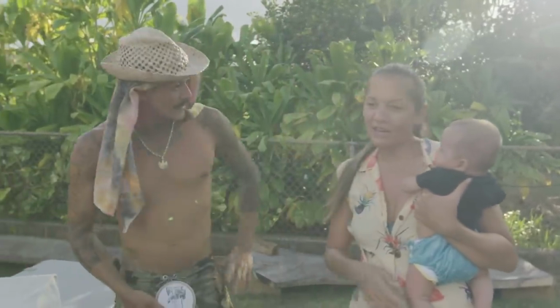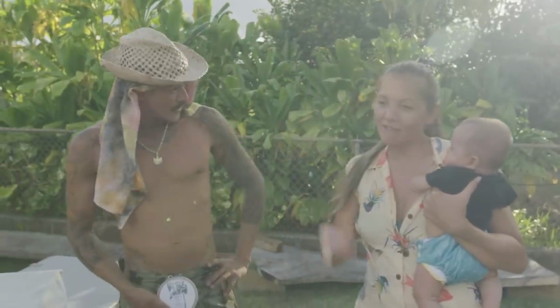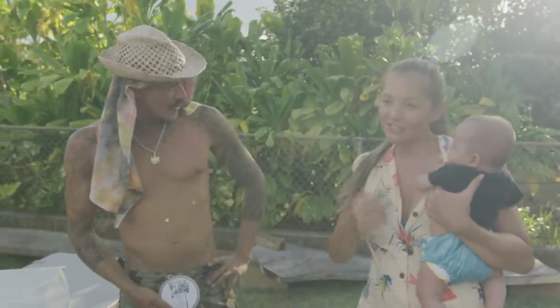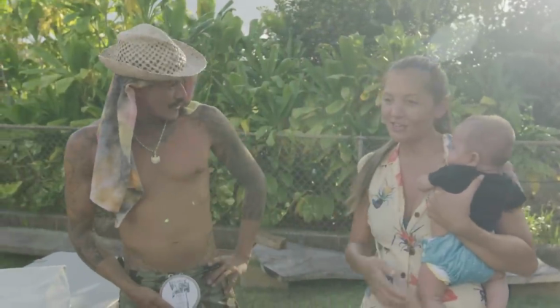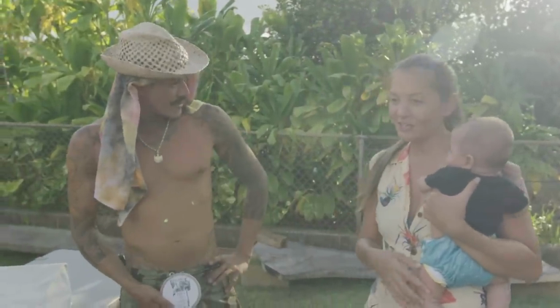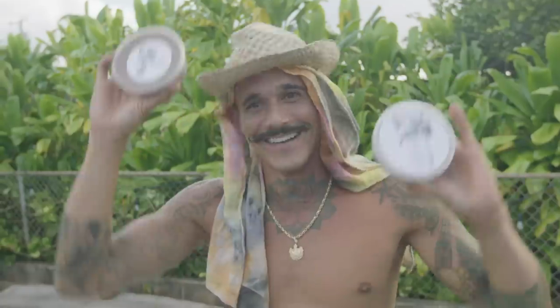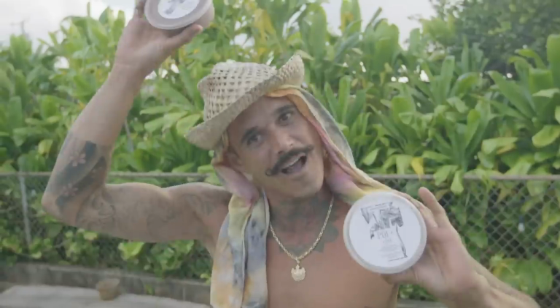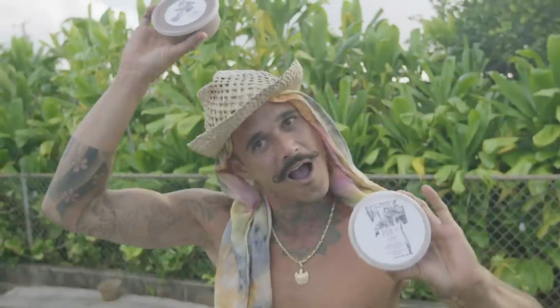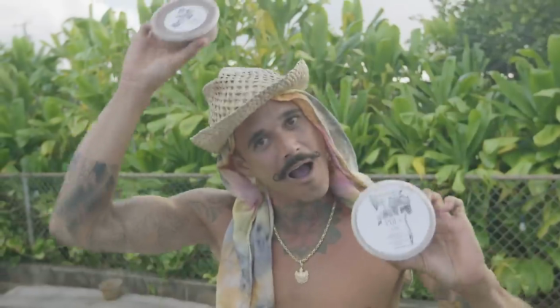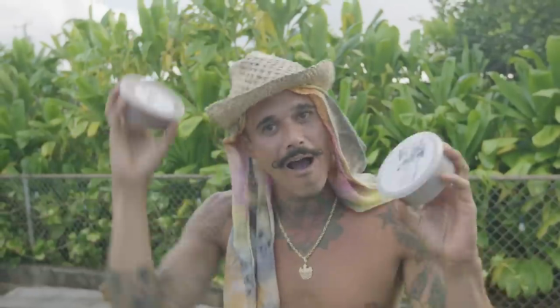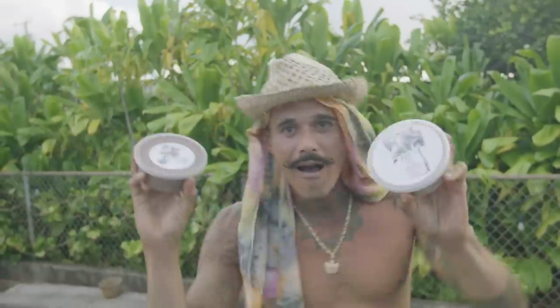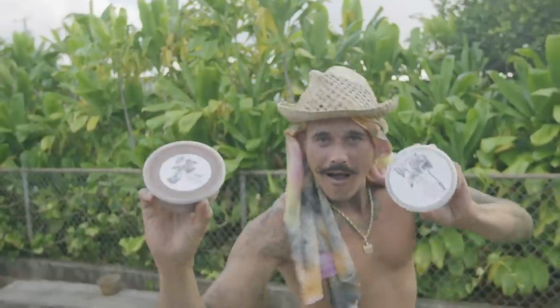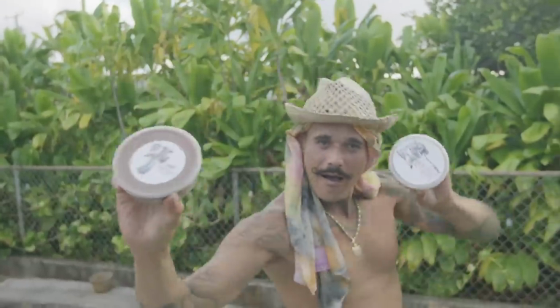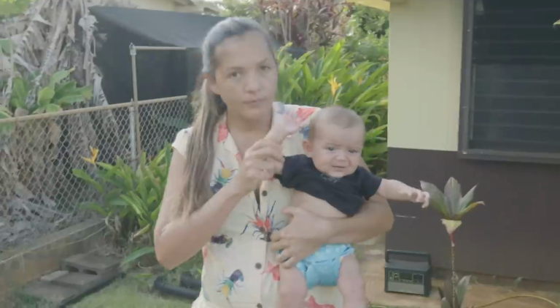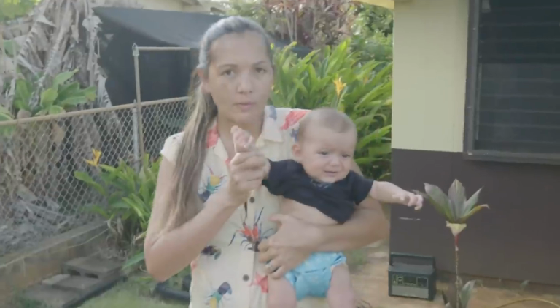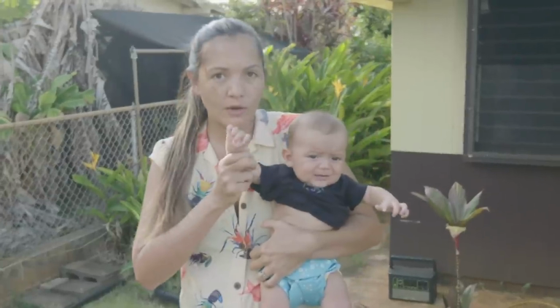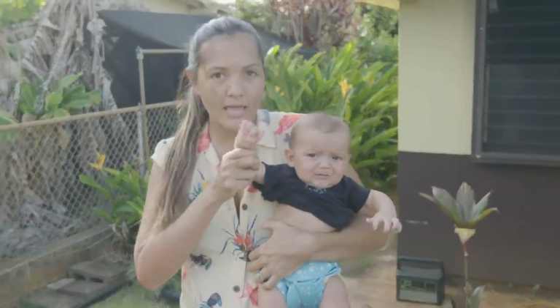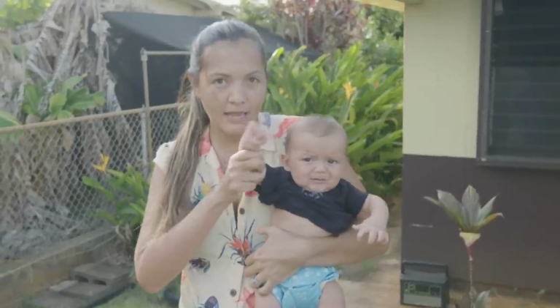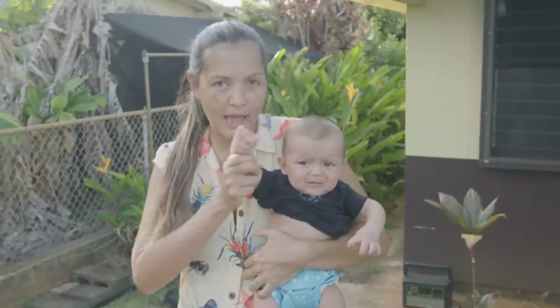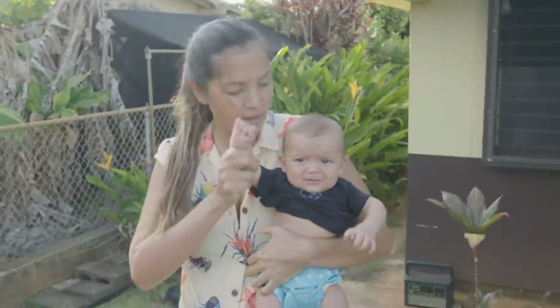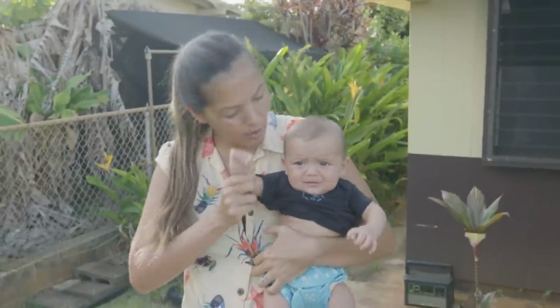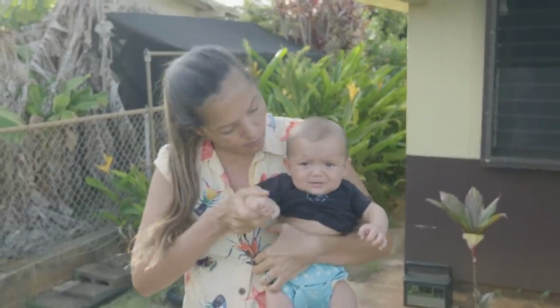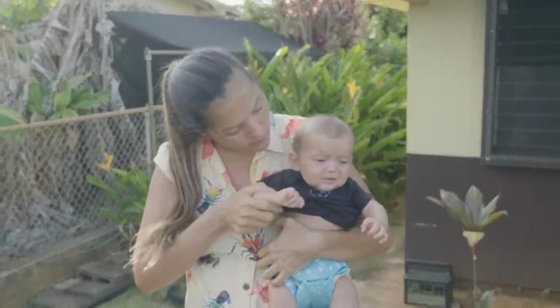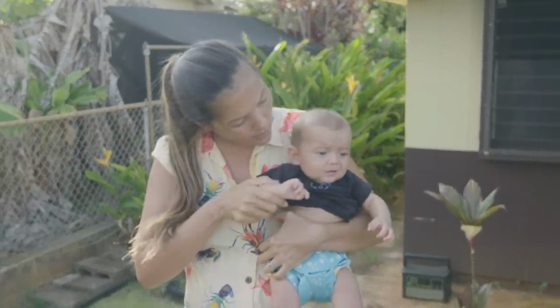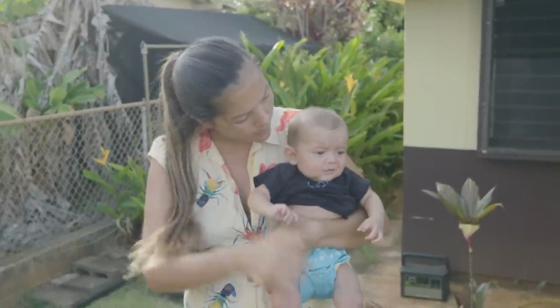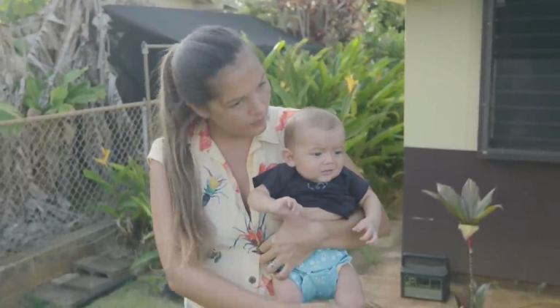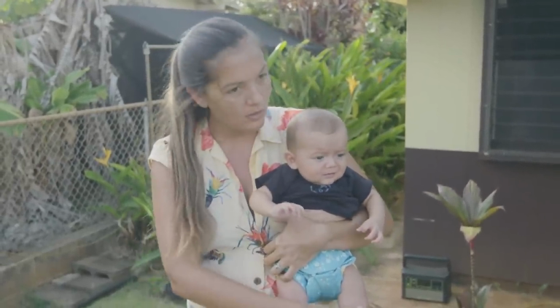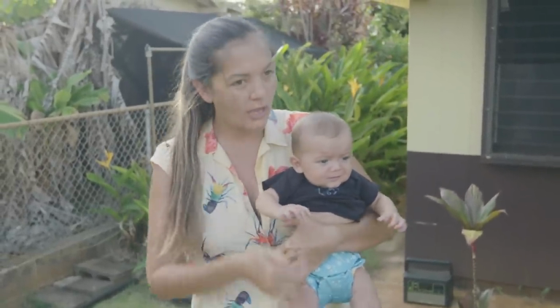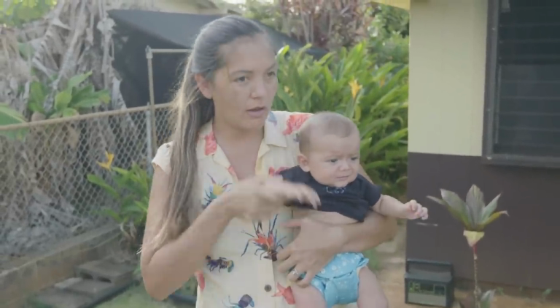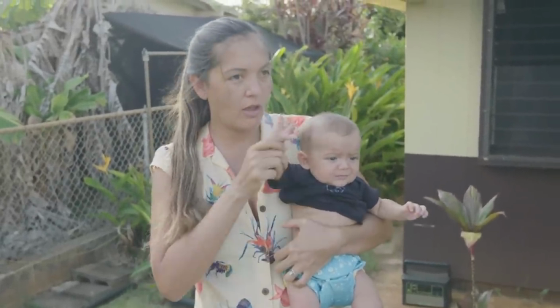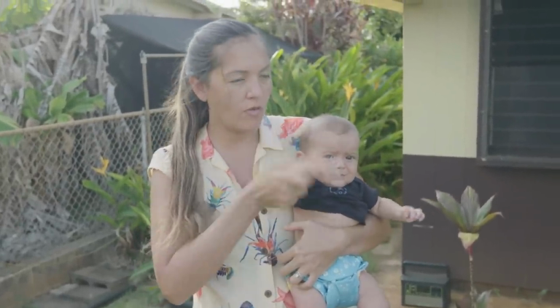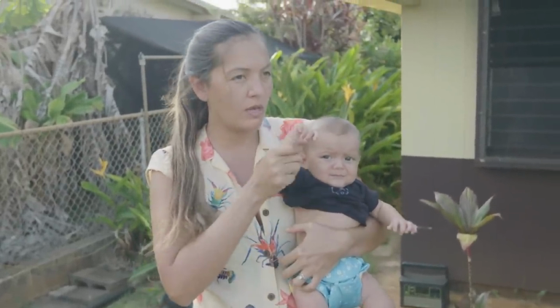We got our fish cutters, we got our poi delivery. I'm going to go take a nap now. Yeah, carry on everybody.